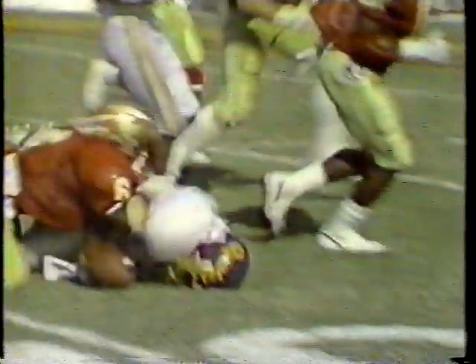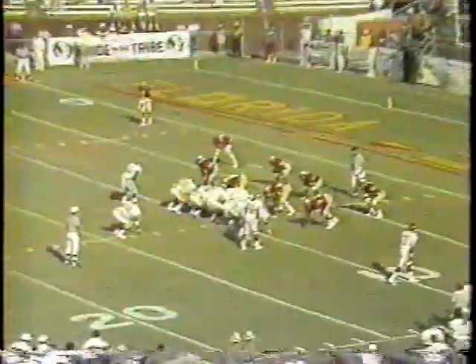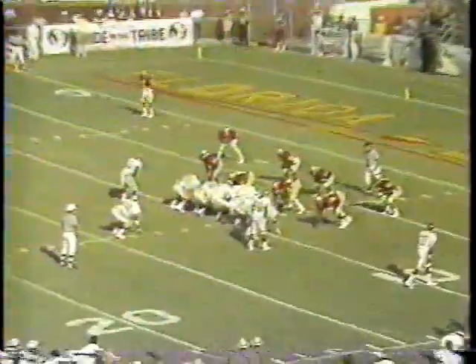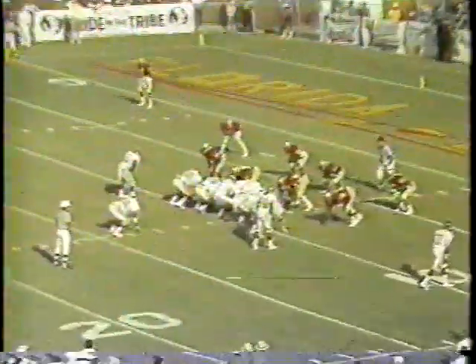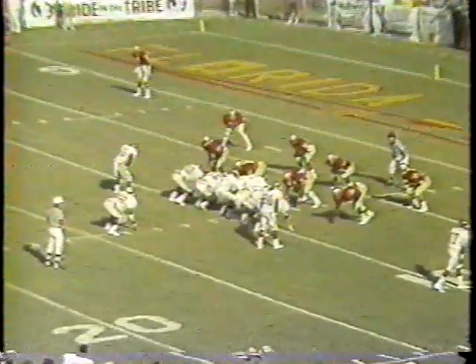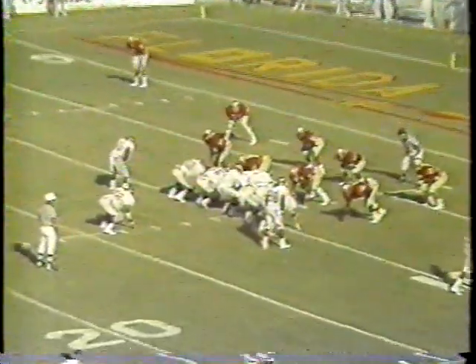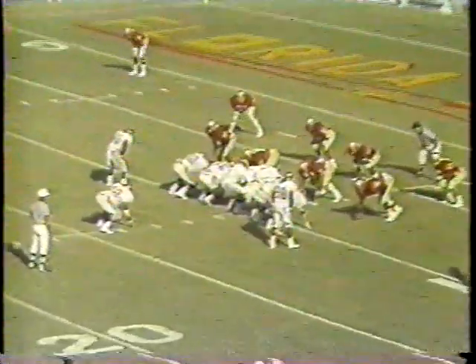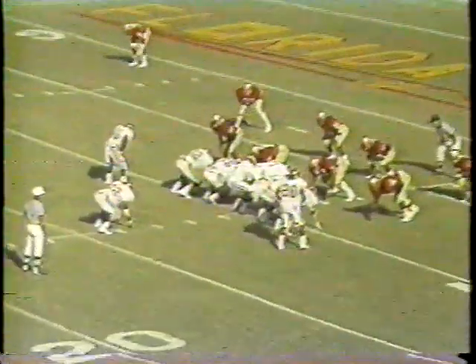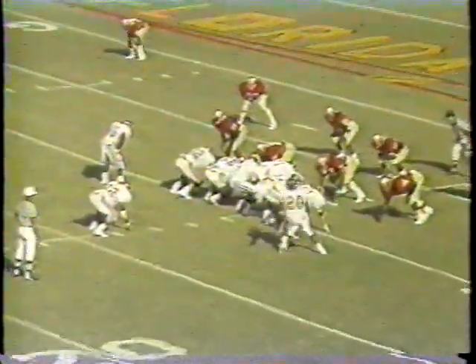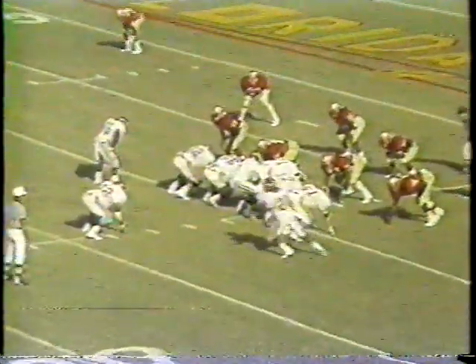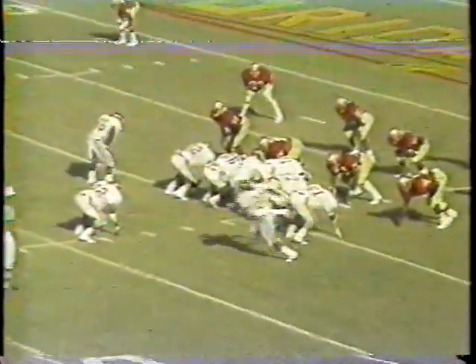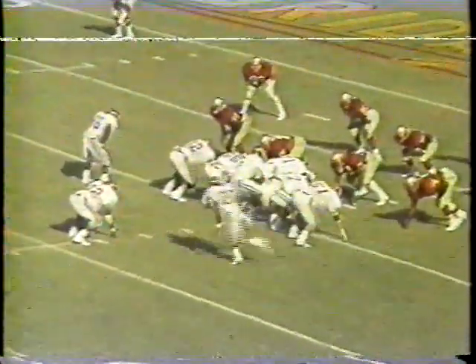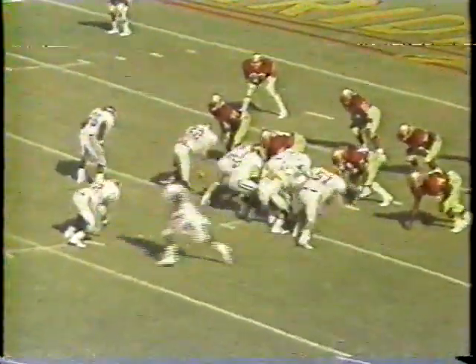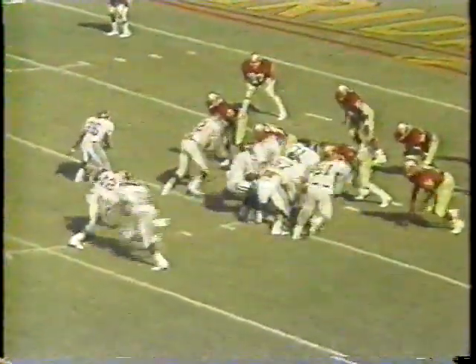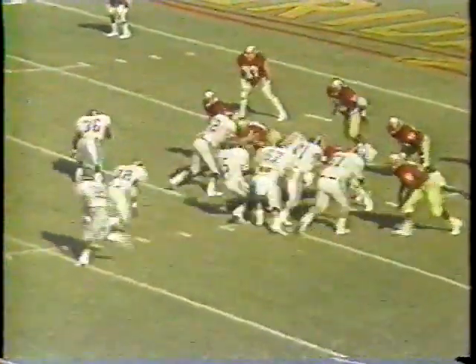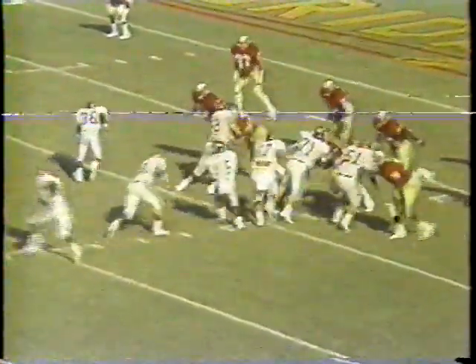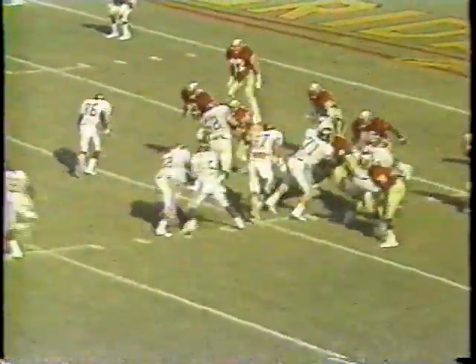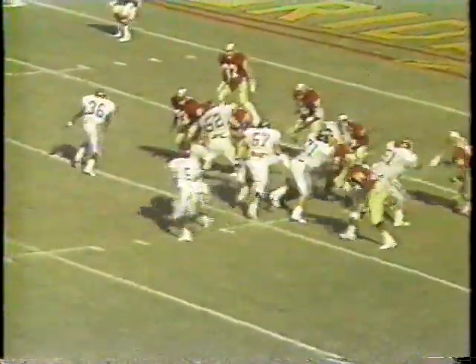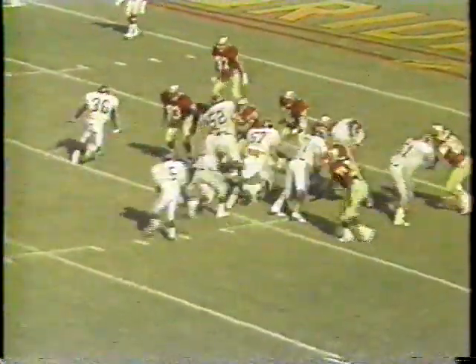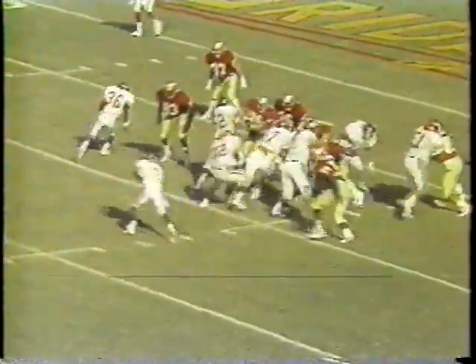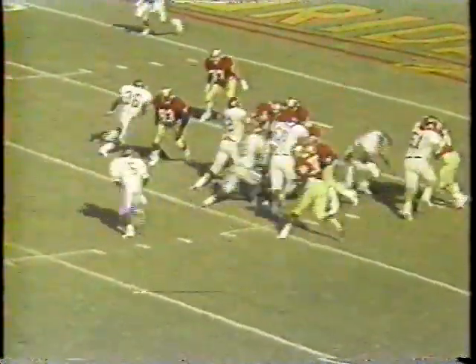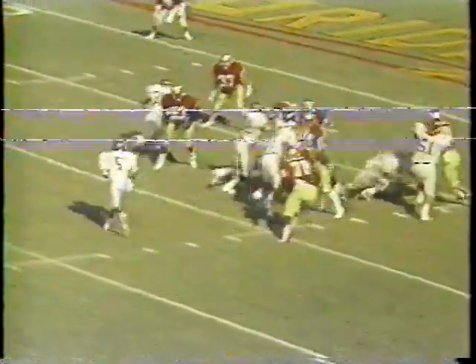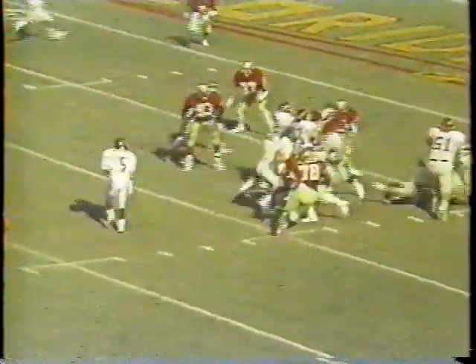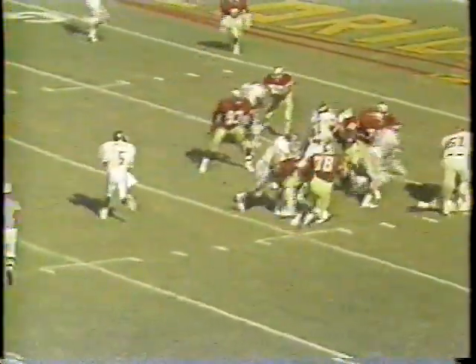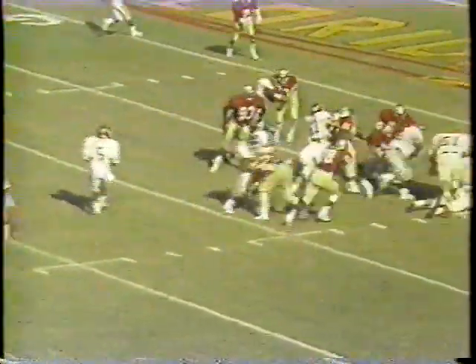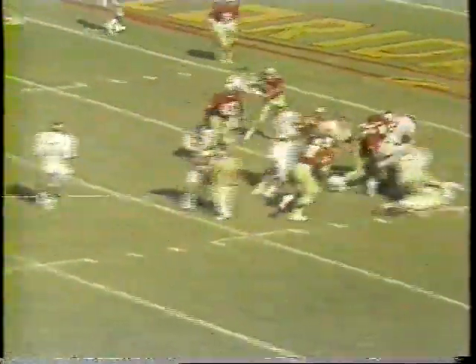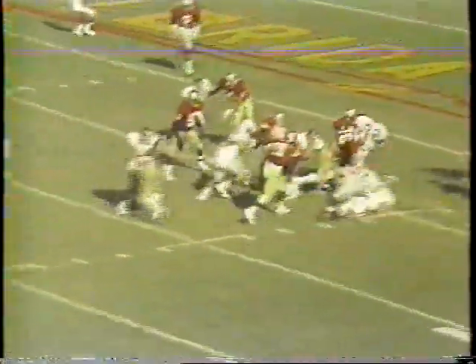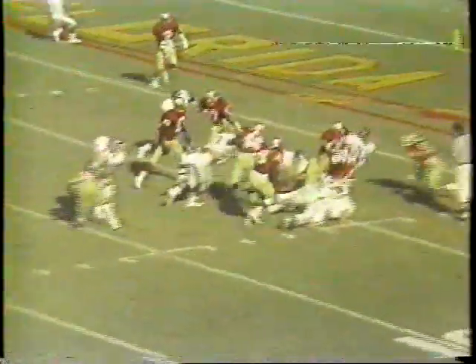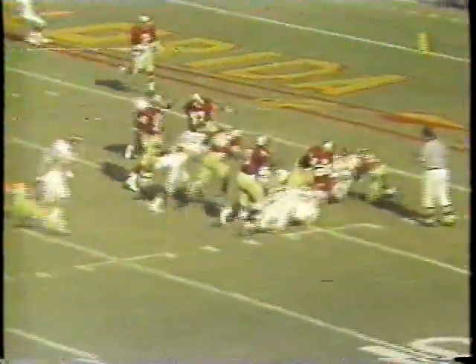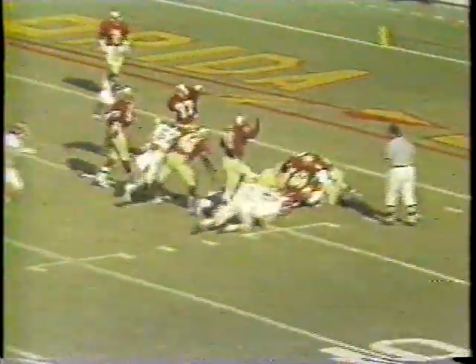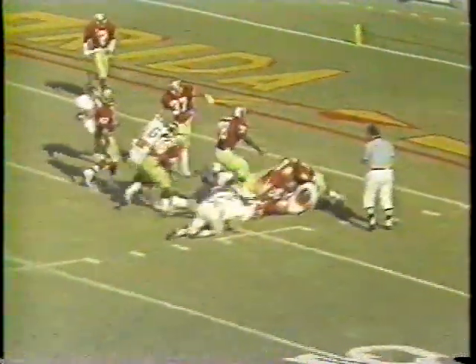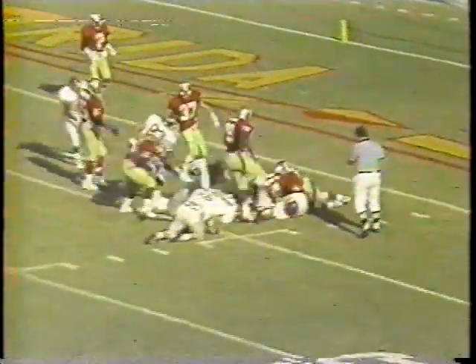Twin slap. McKinney in motion. A fullback James.